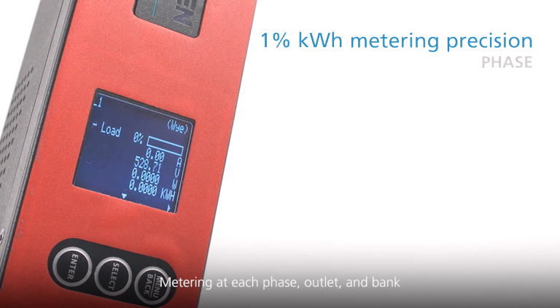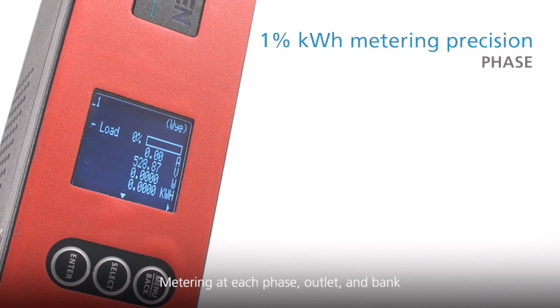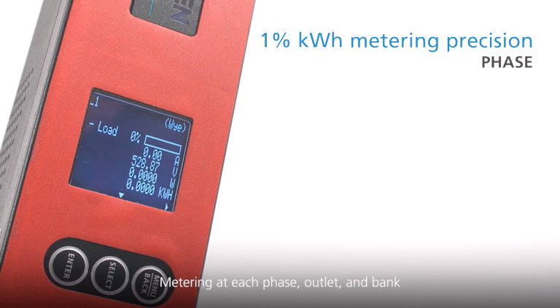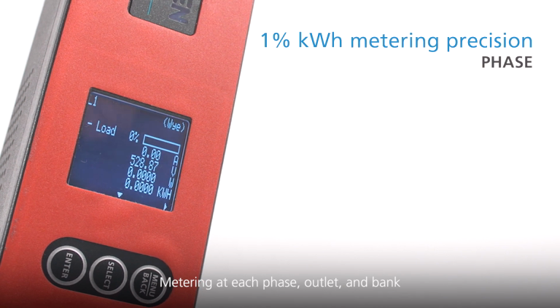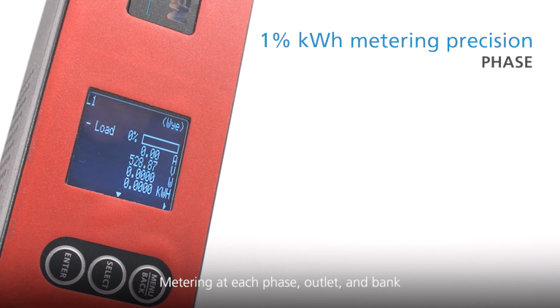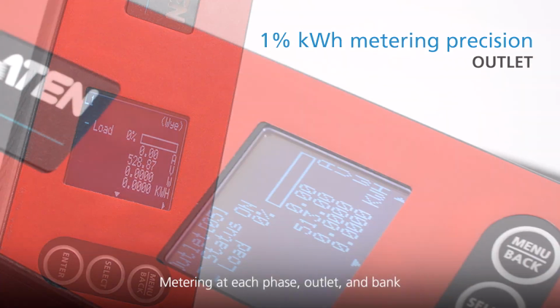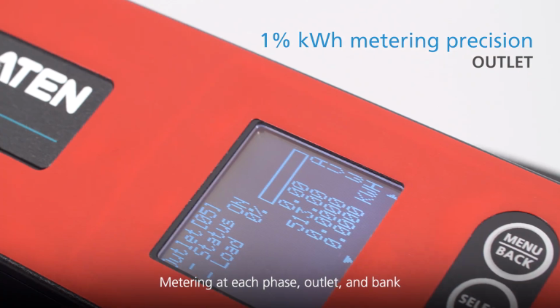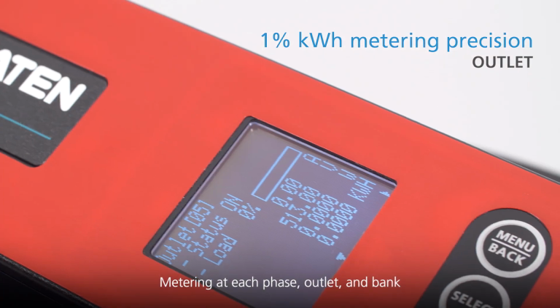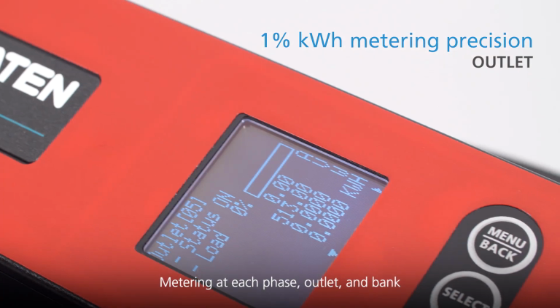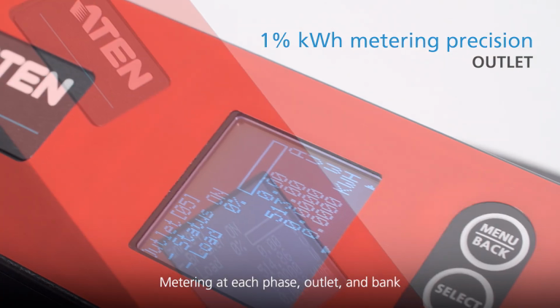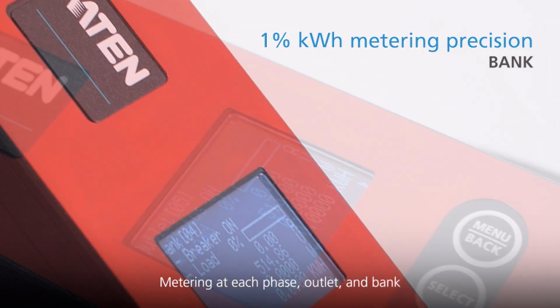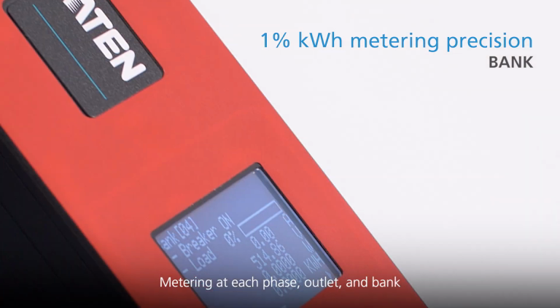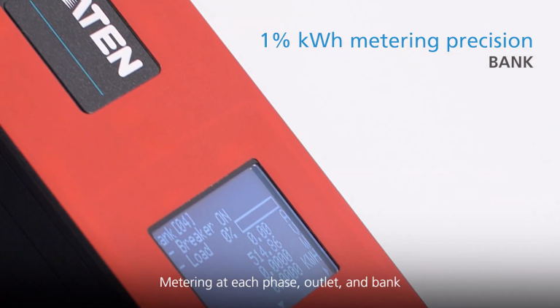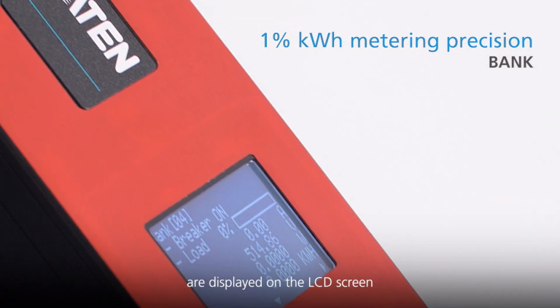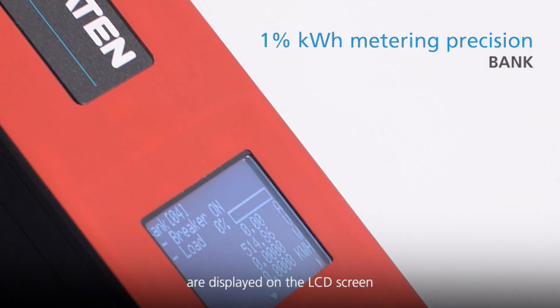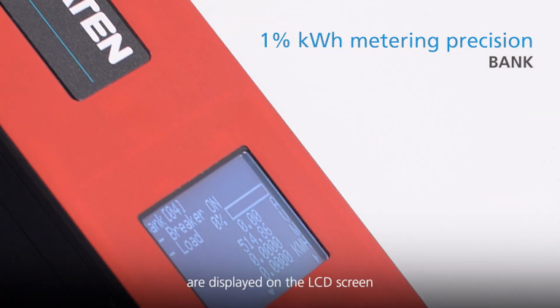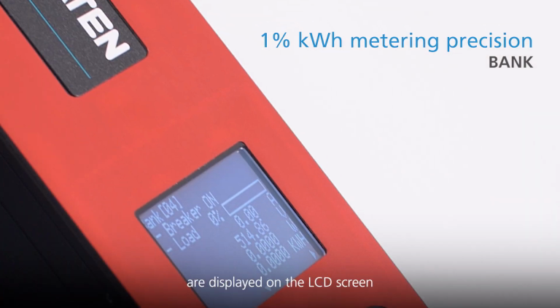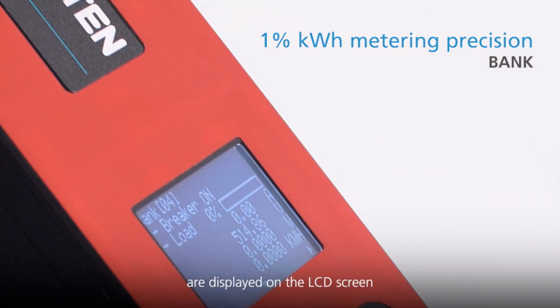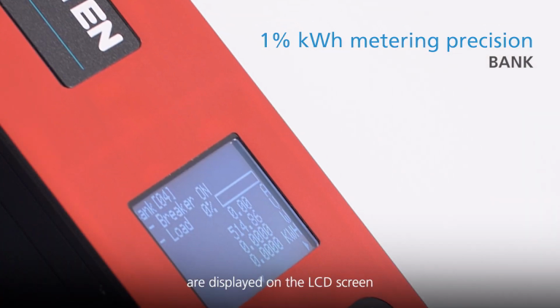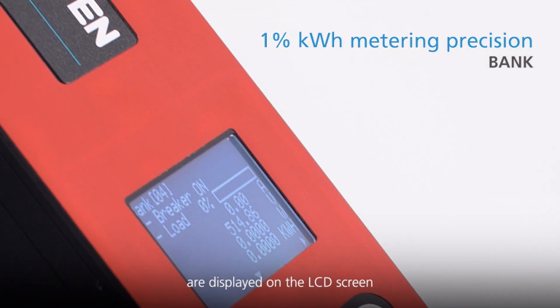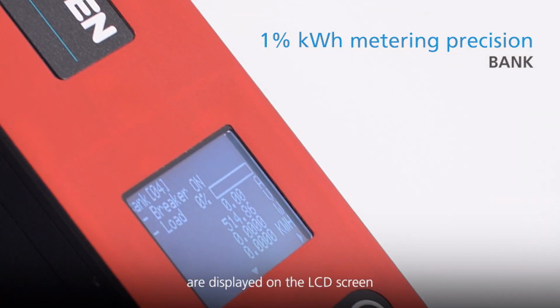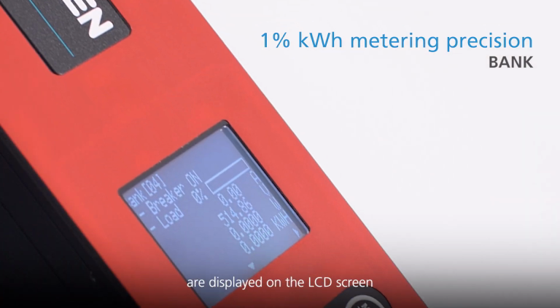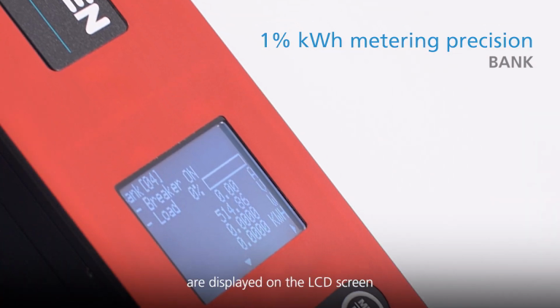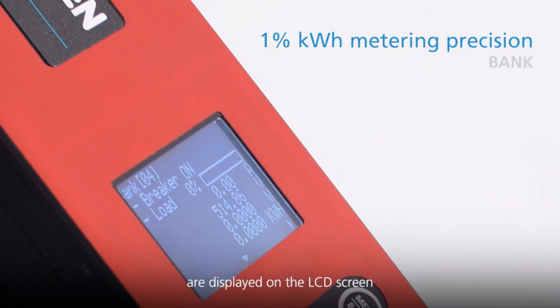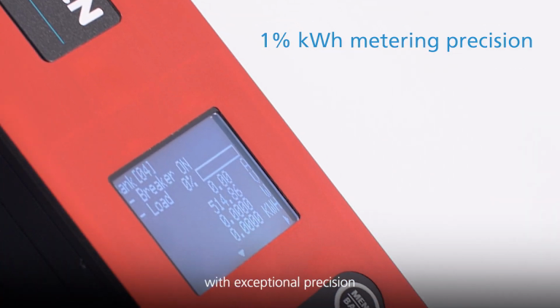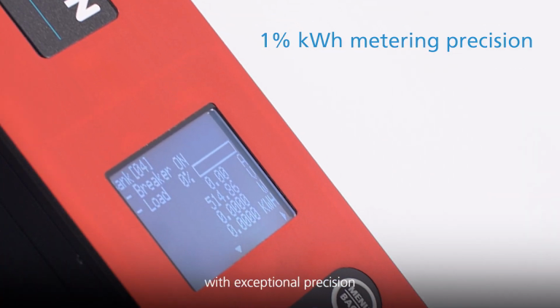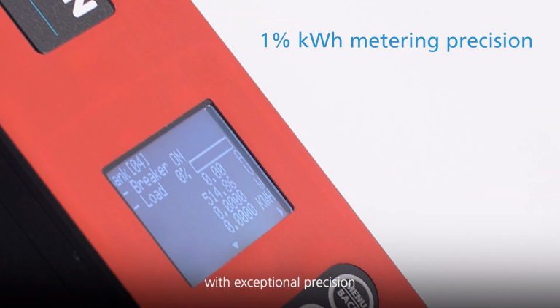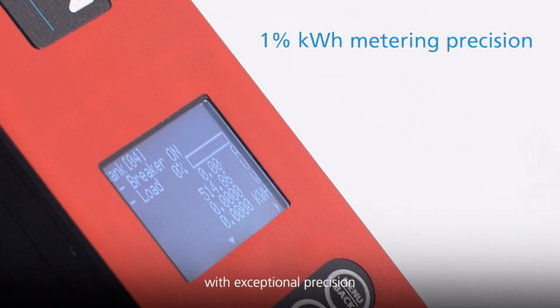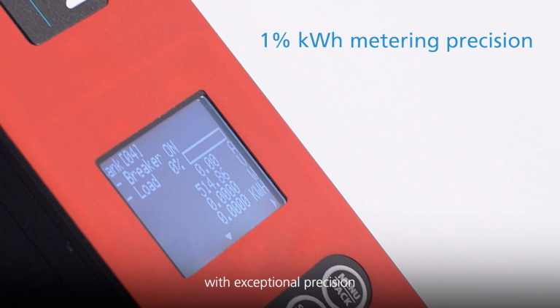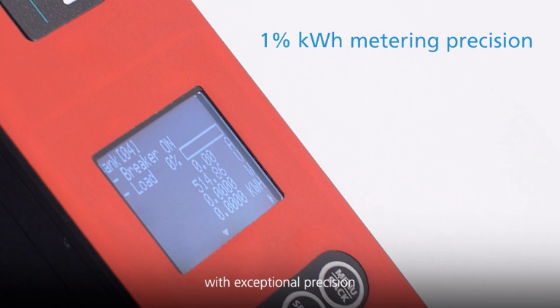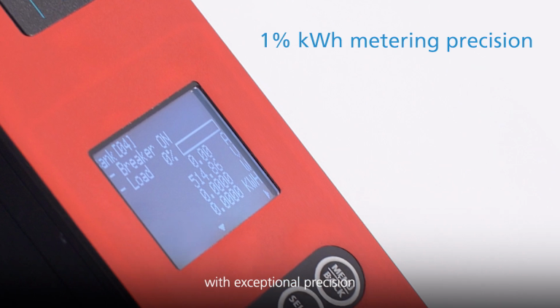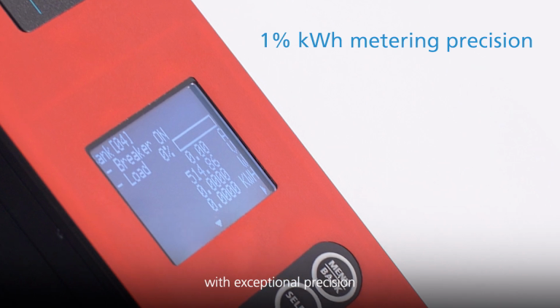Metering at each face, outlet, and bank are displayed on the LCD screen with exceptional precision.